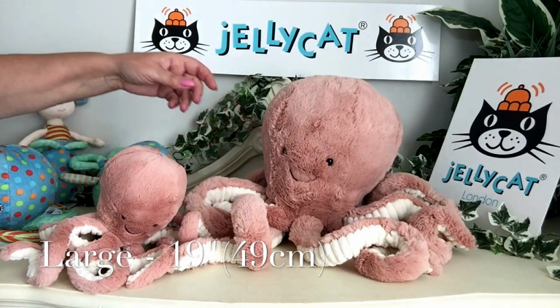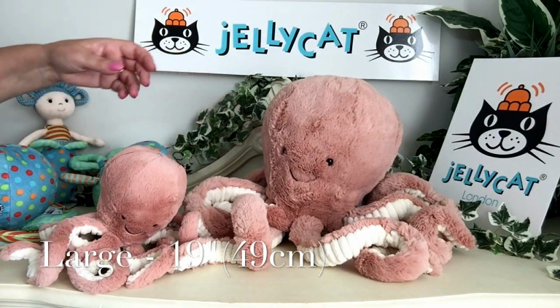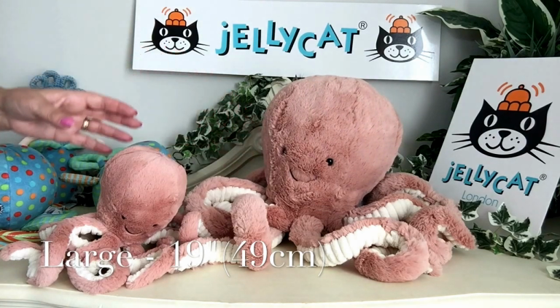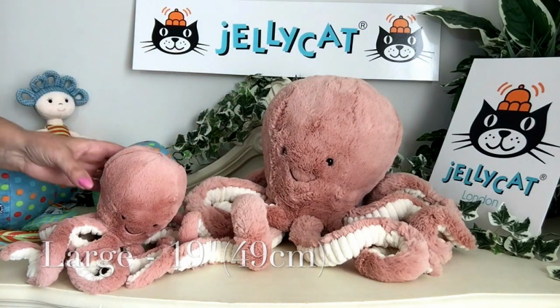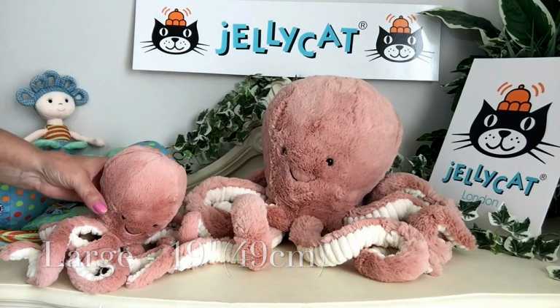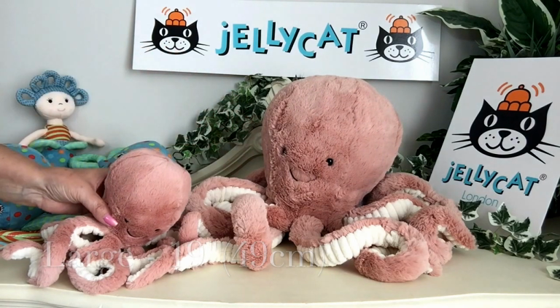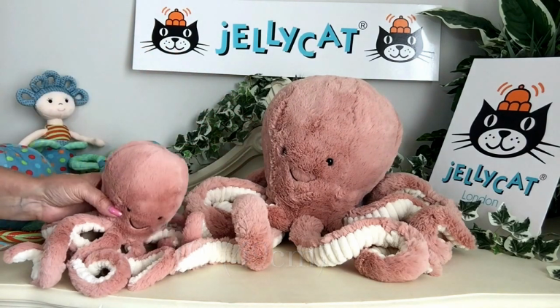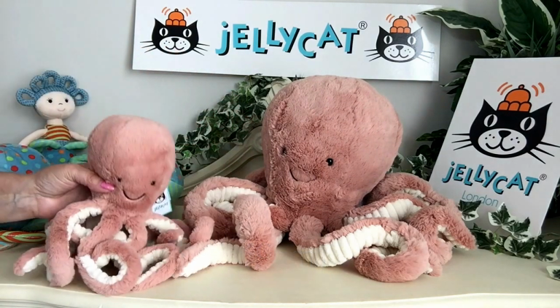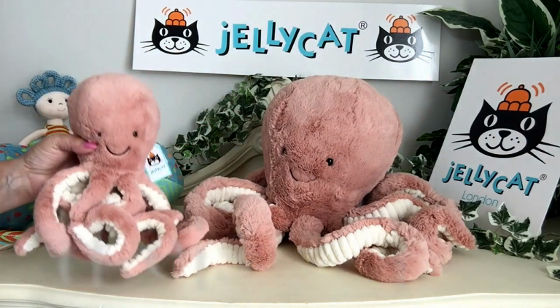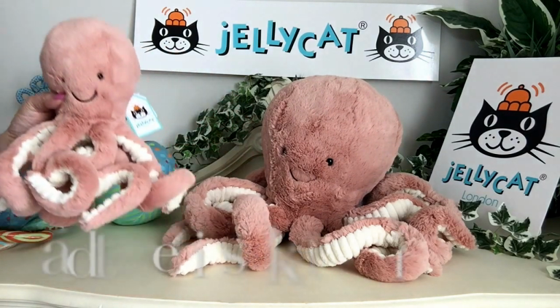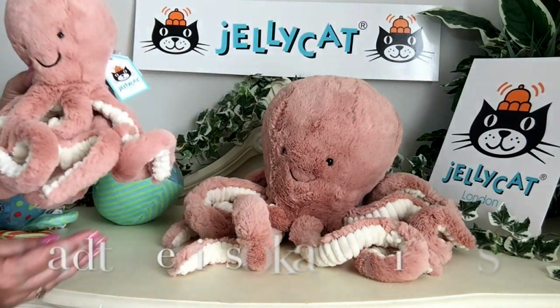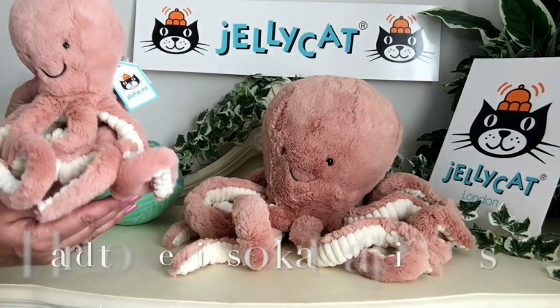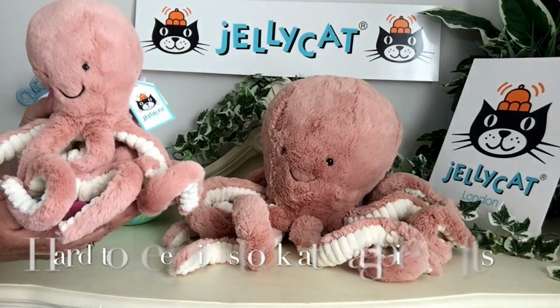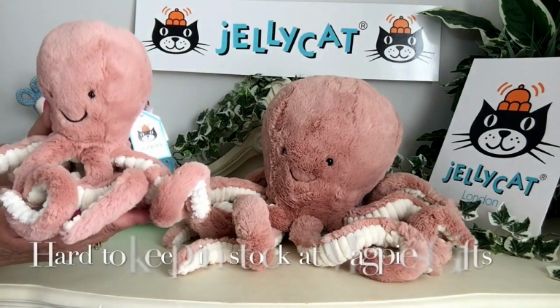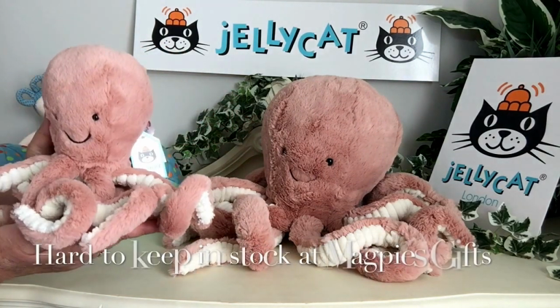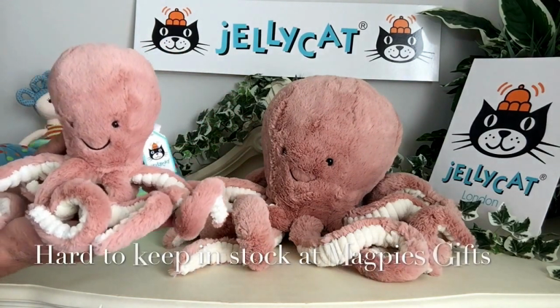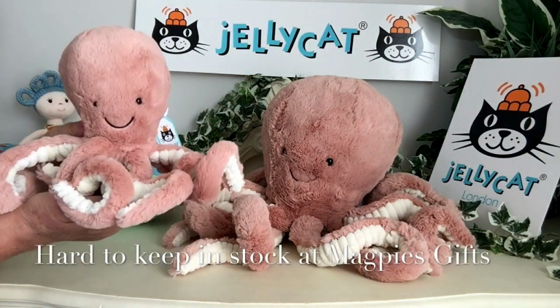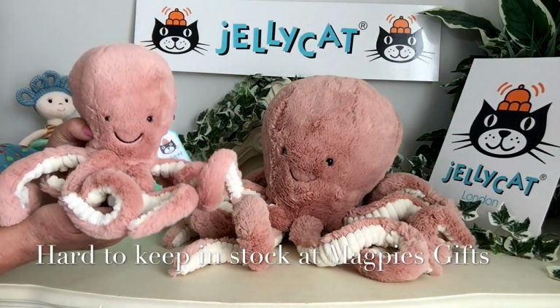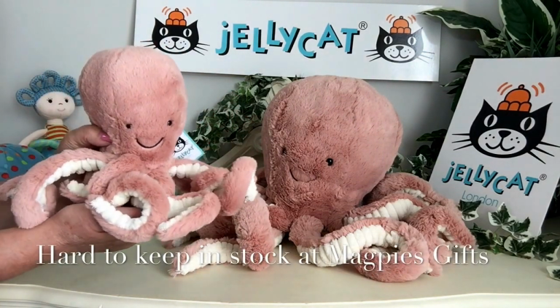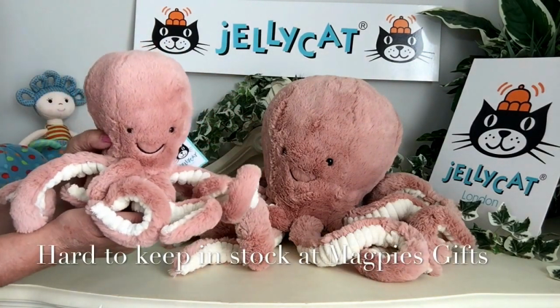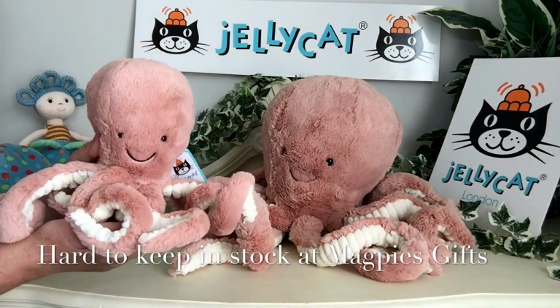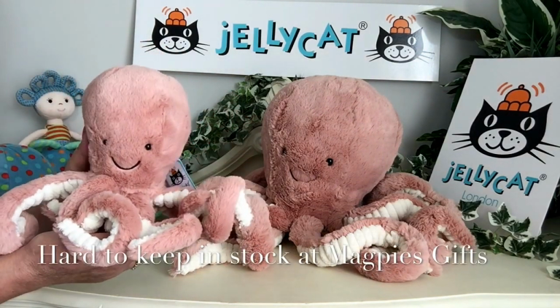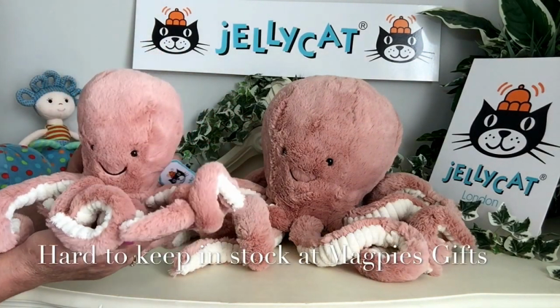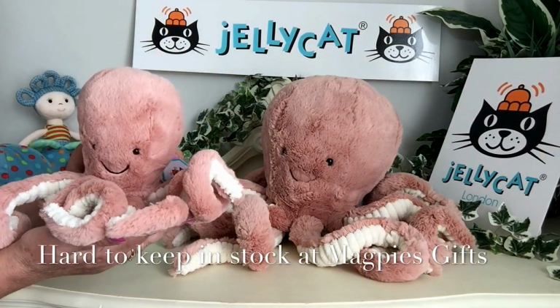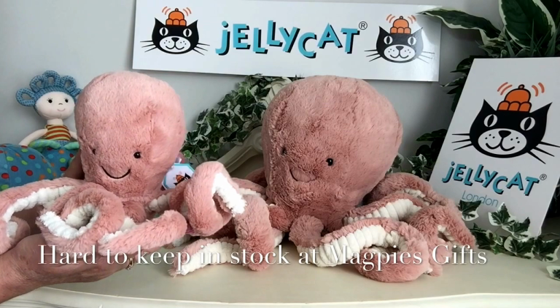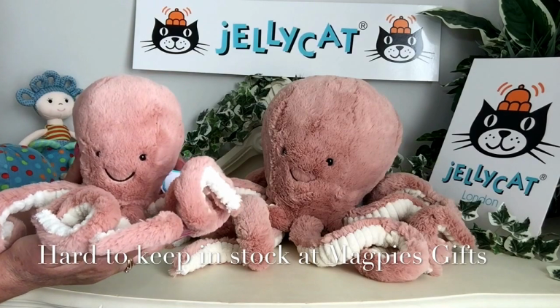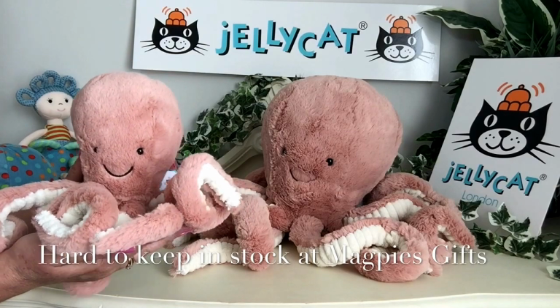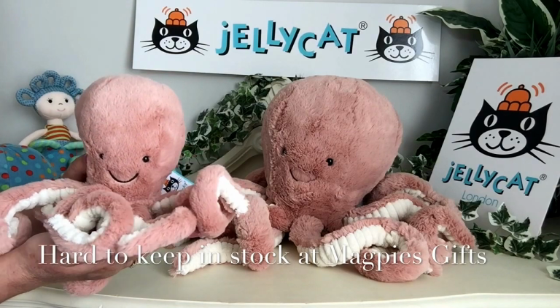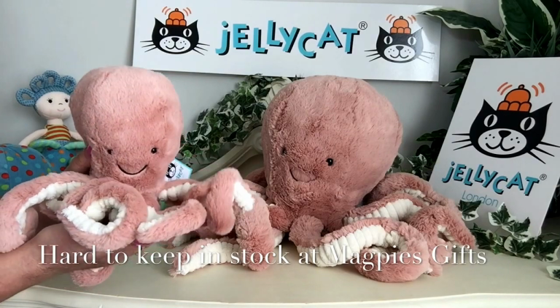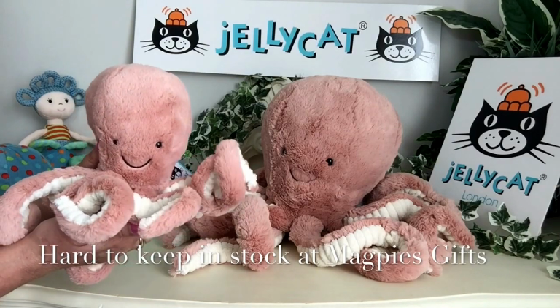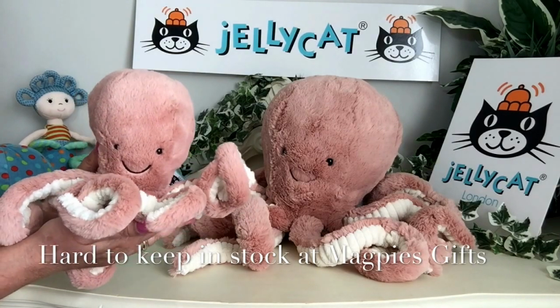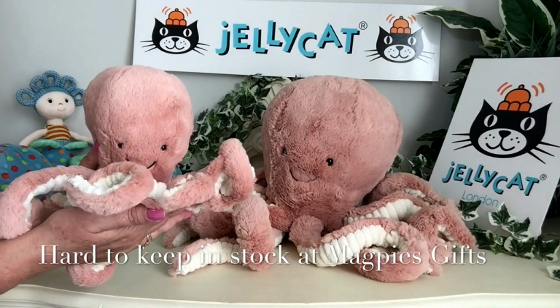She's just been so very popular, and here at Magpie's Gifts we just can't keep her in stock.